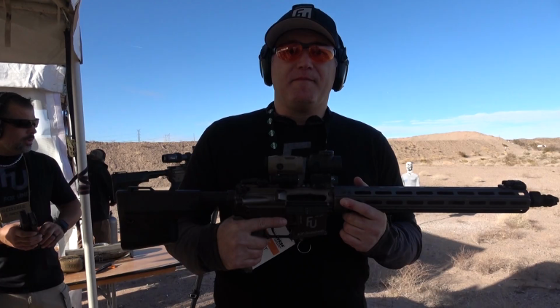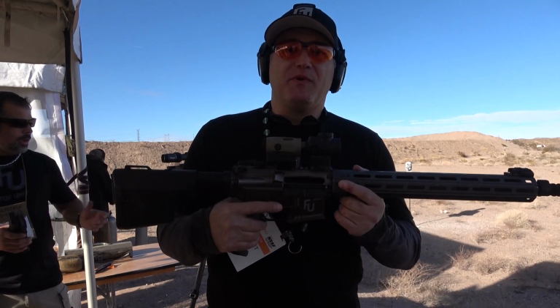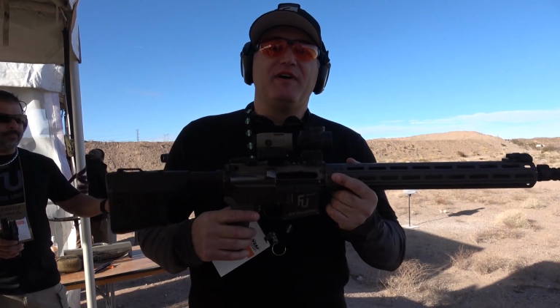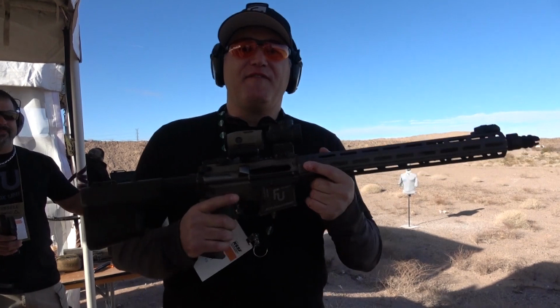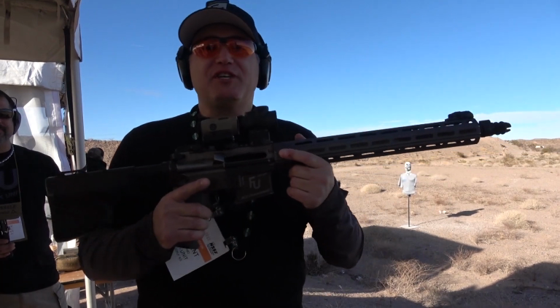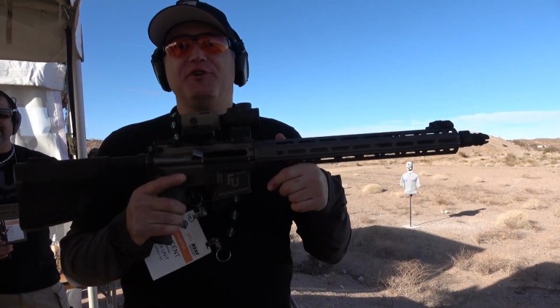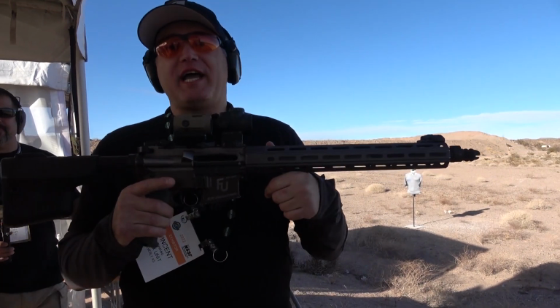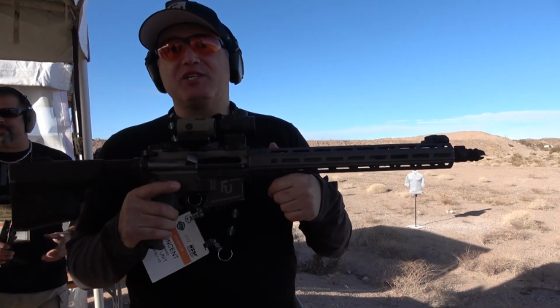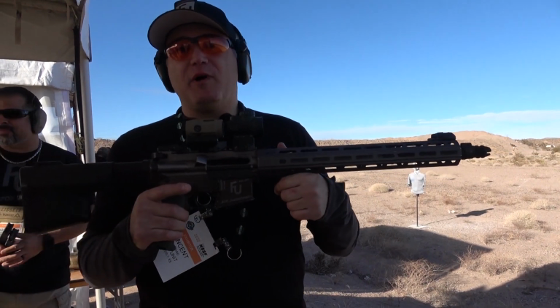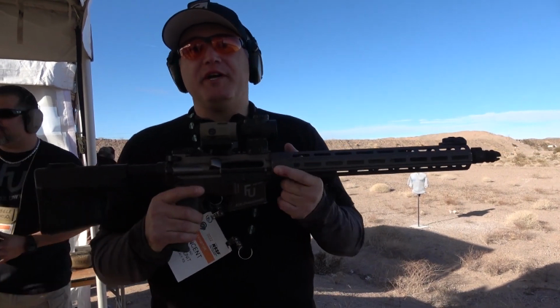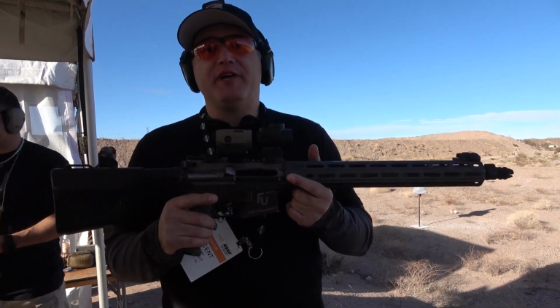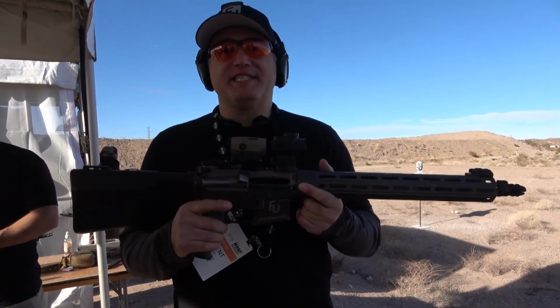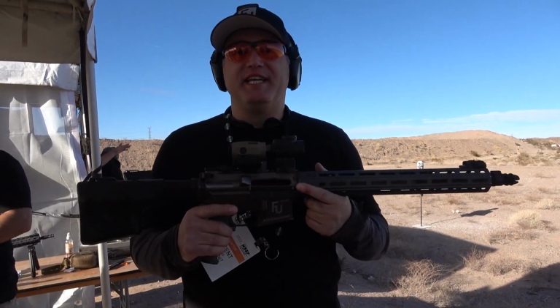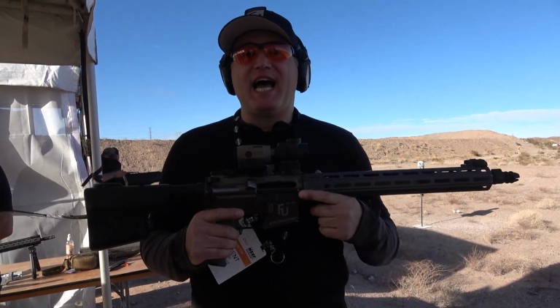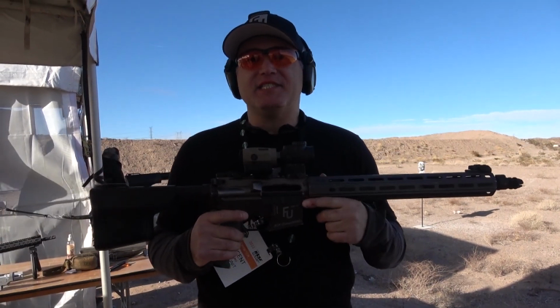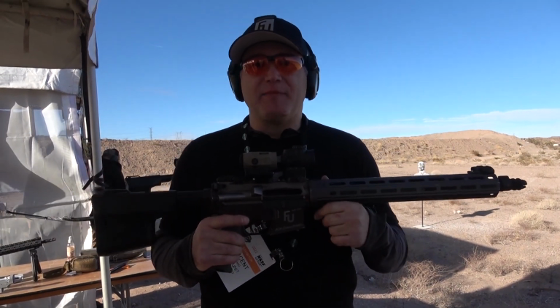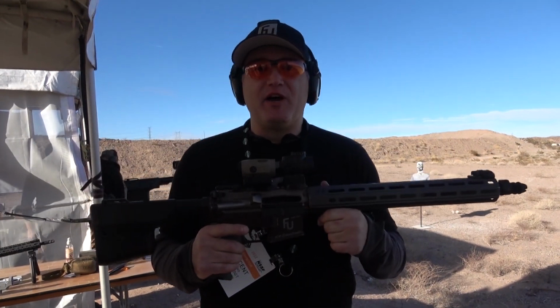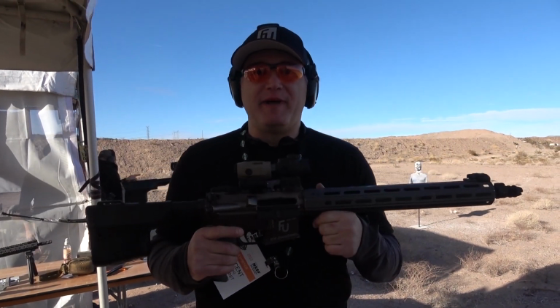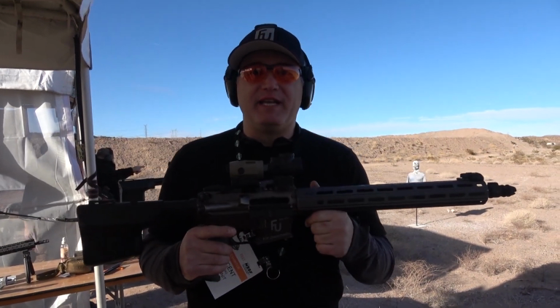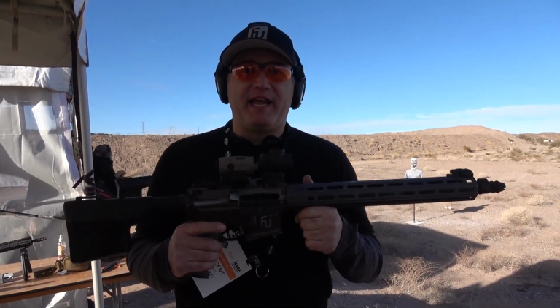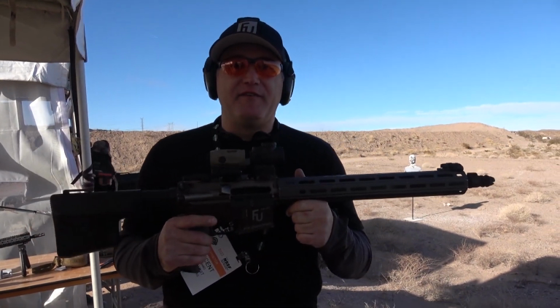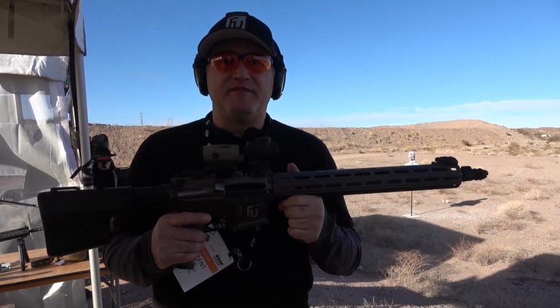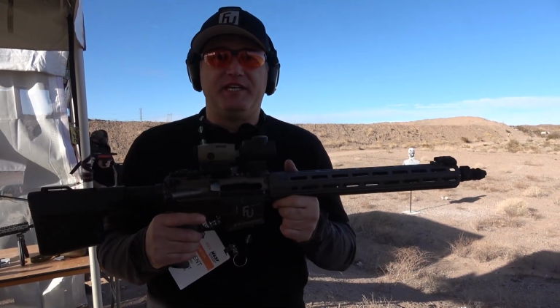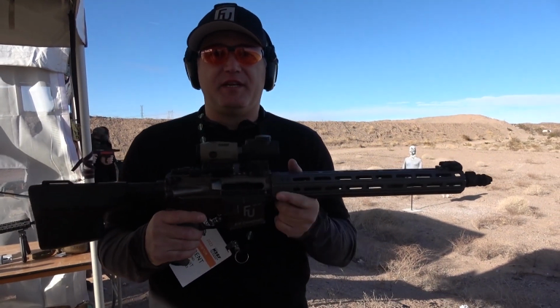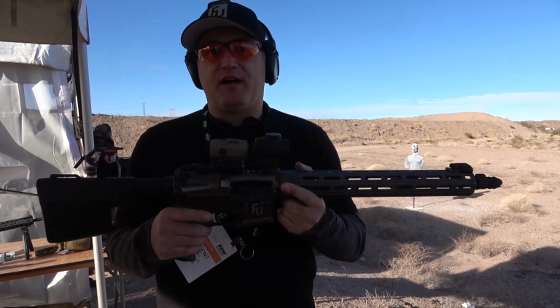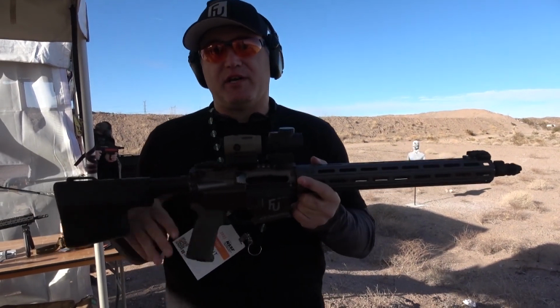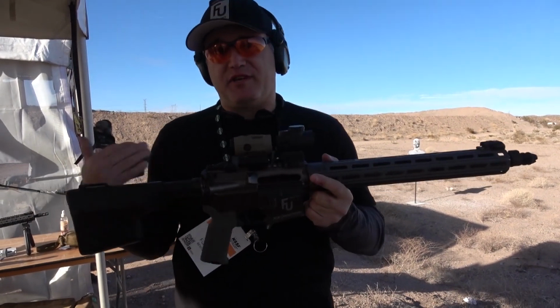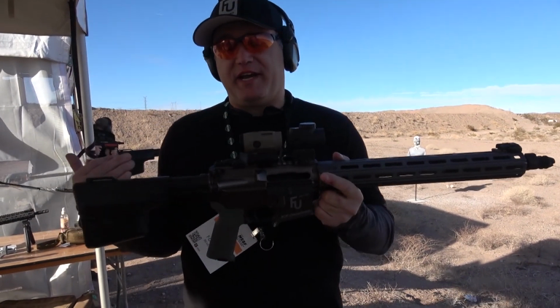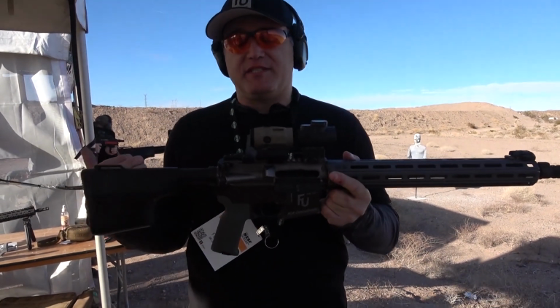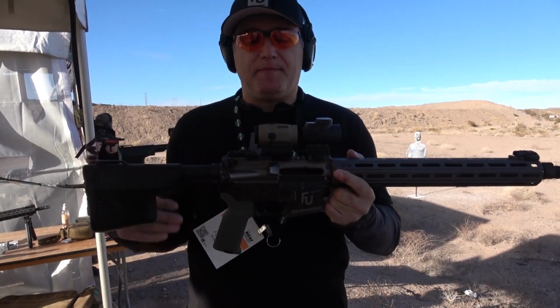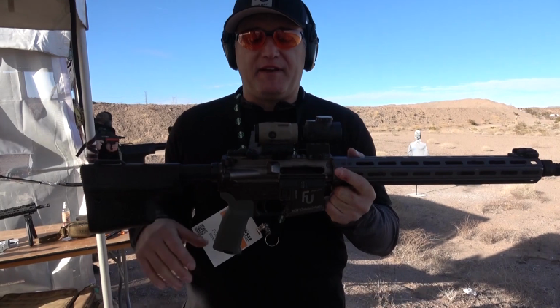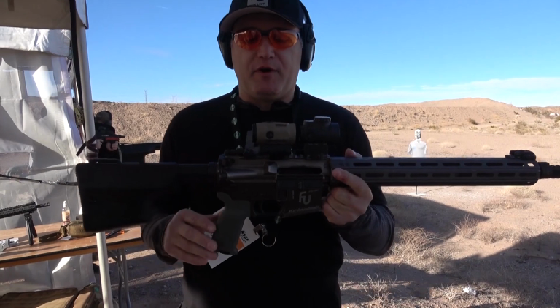We have a Fox Unit X-1 here. It's a non-semi-automatic AR-15. We also have an AR-10 platform.